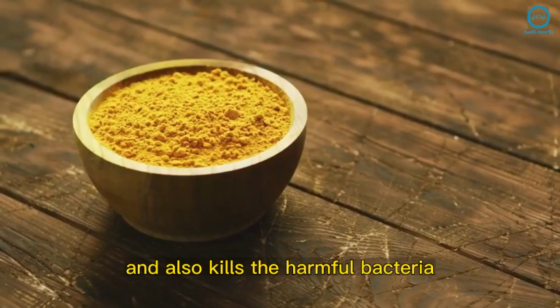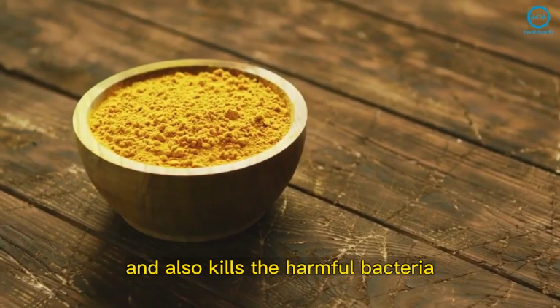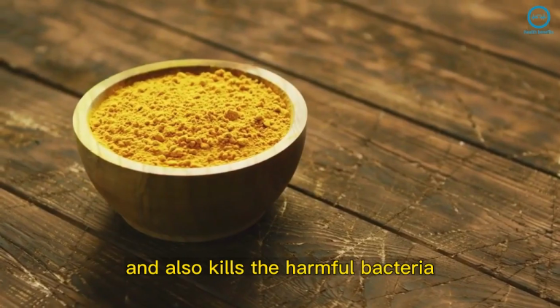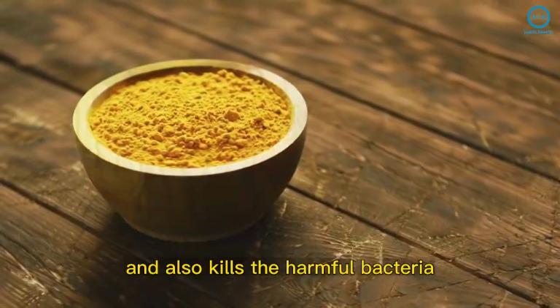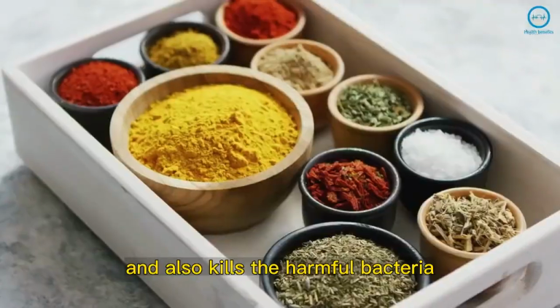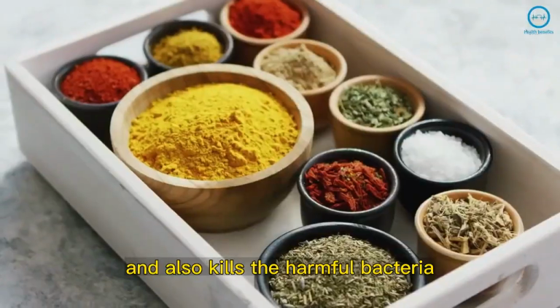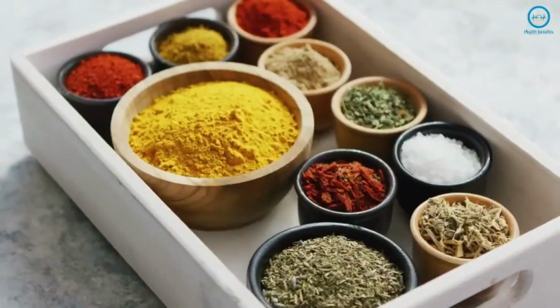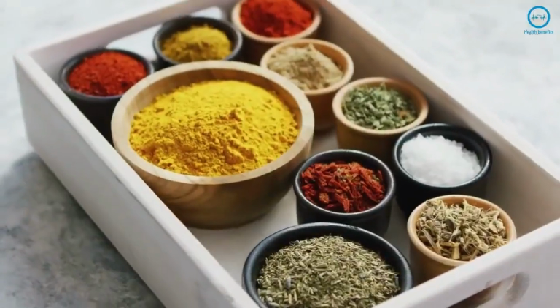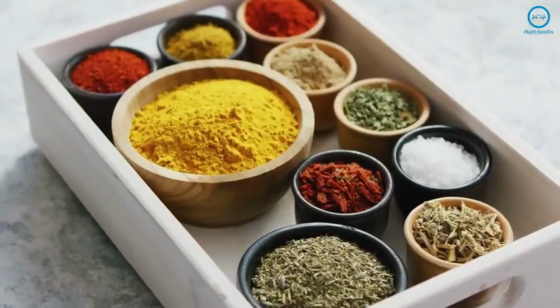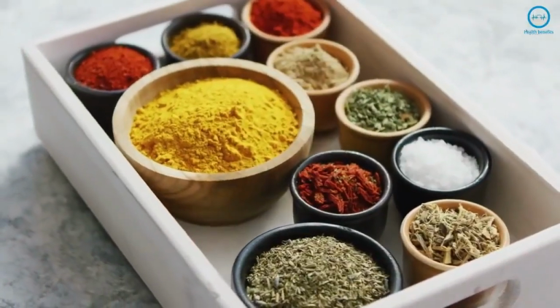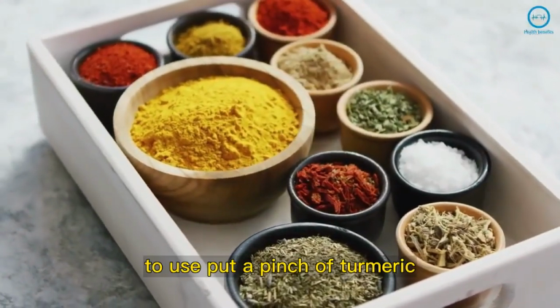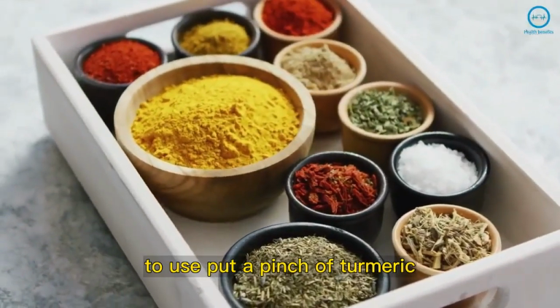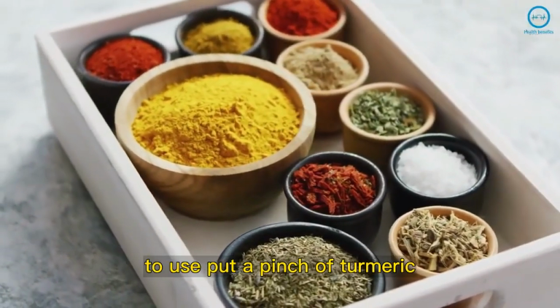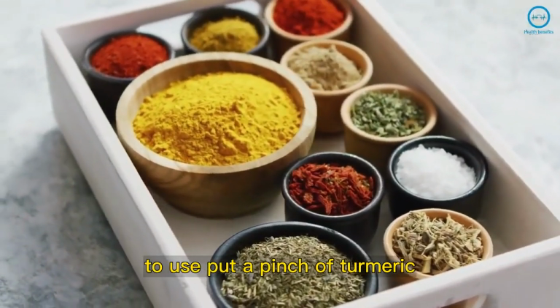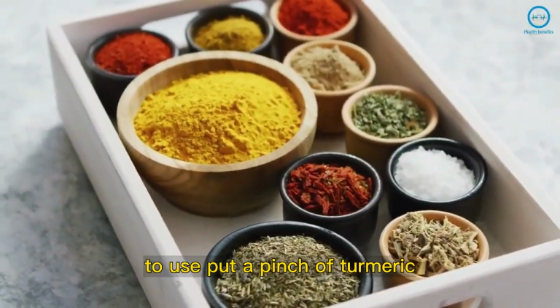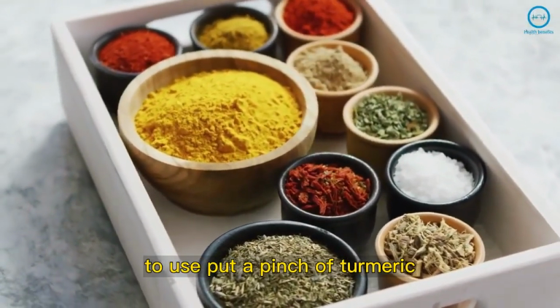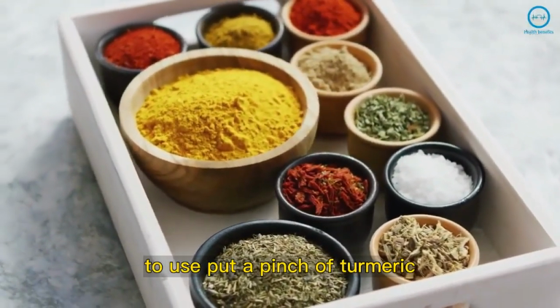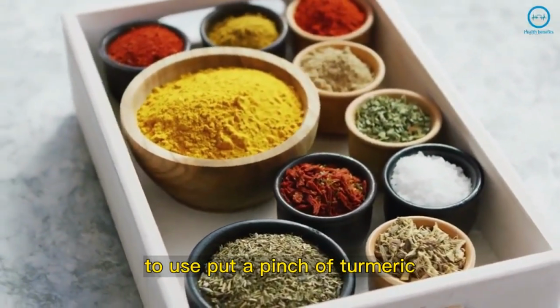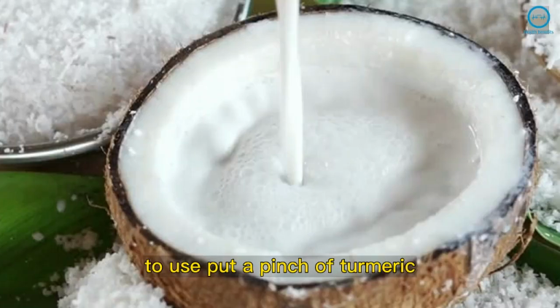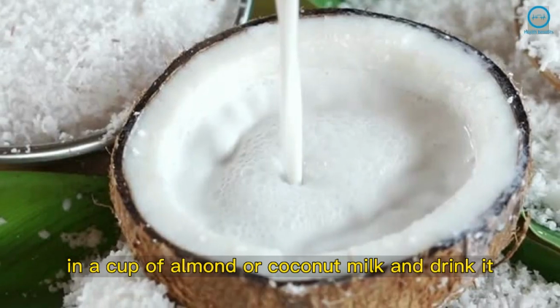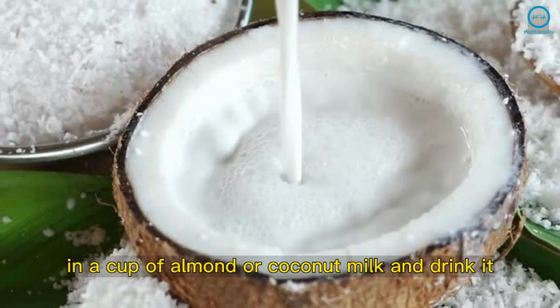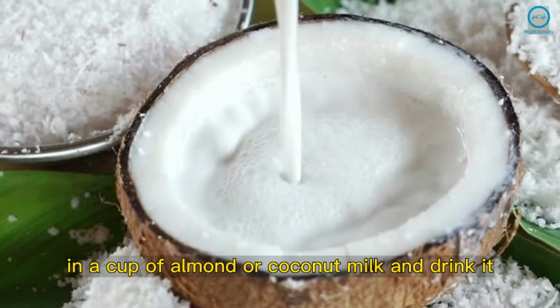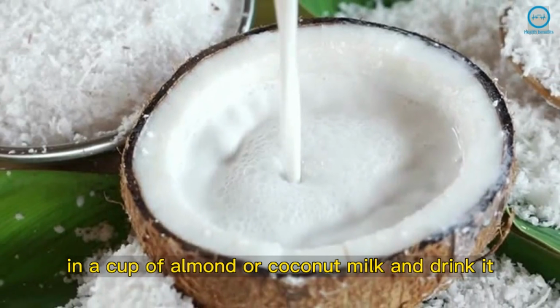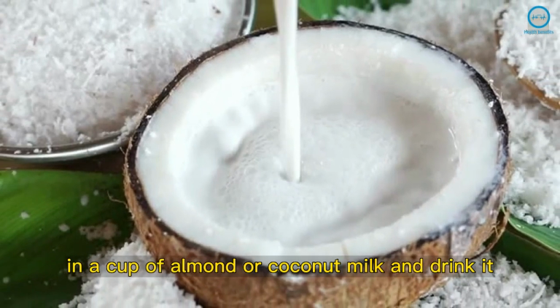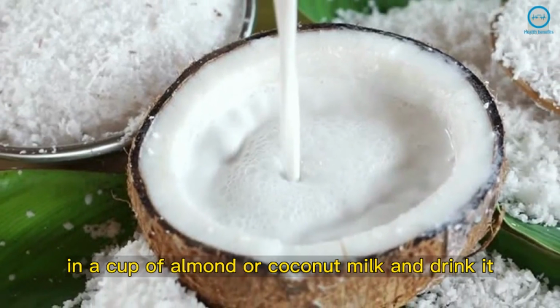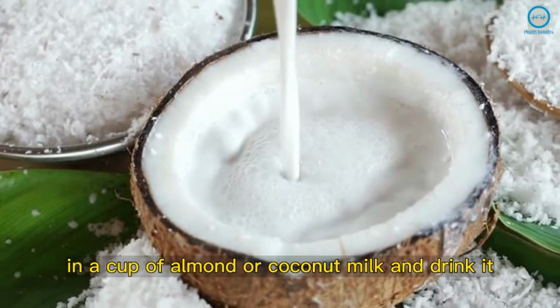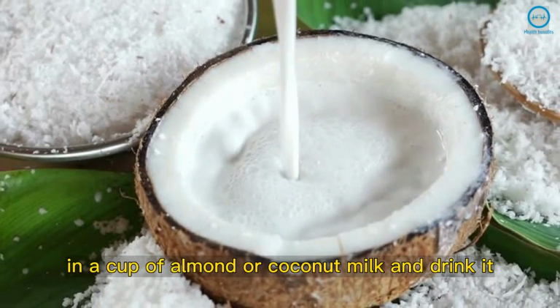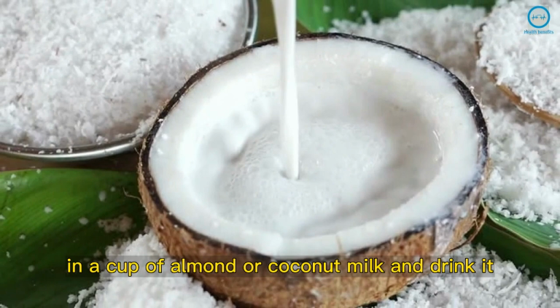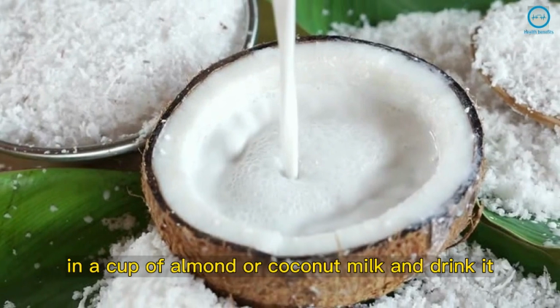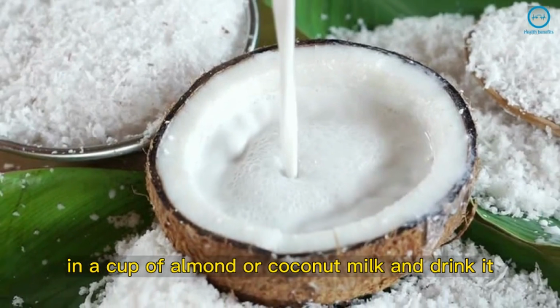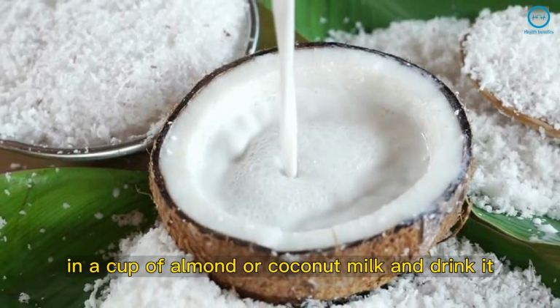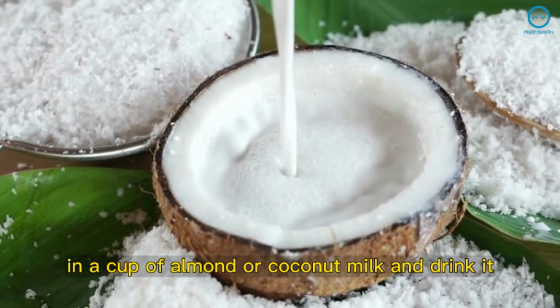Turmeric: Turmeric helps keep the swelling down and also kills harmful bacteria. To use, put a pinch of turmeric in a cup of almond or coconut milk and drink it.